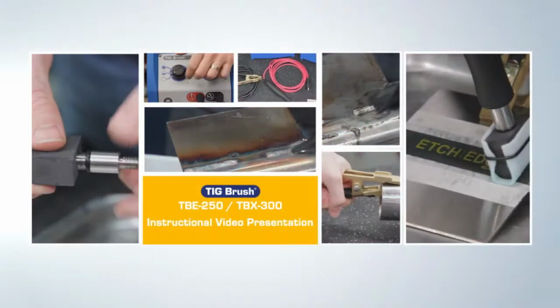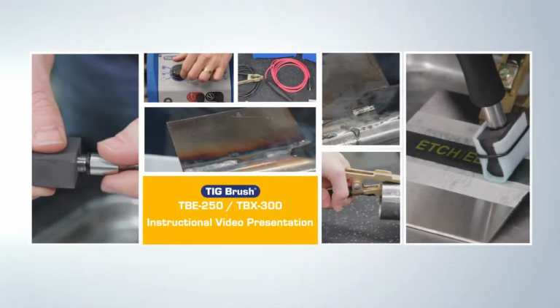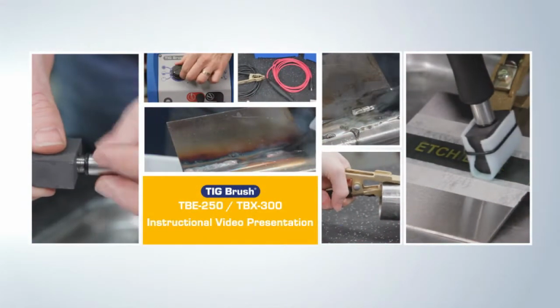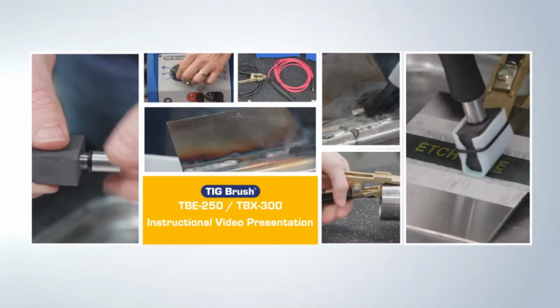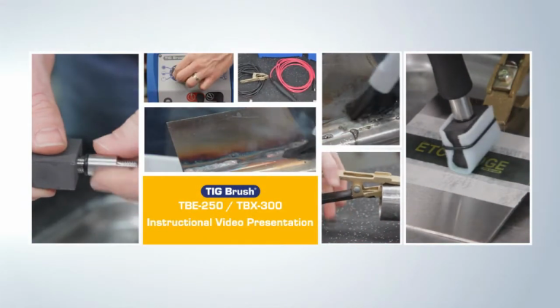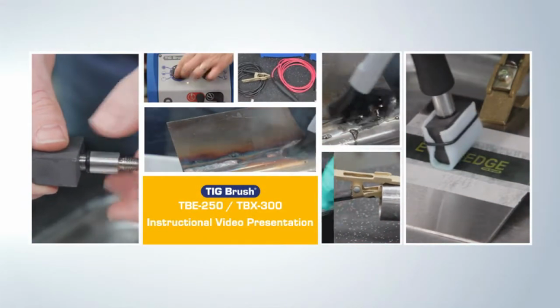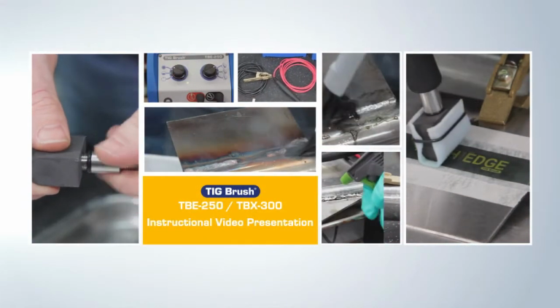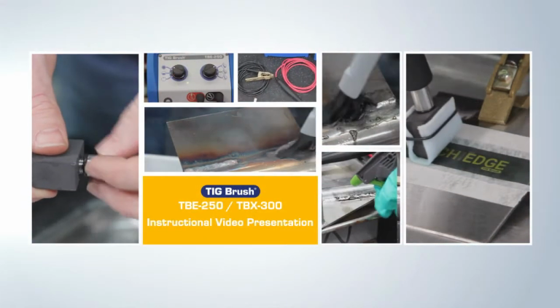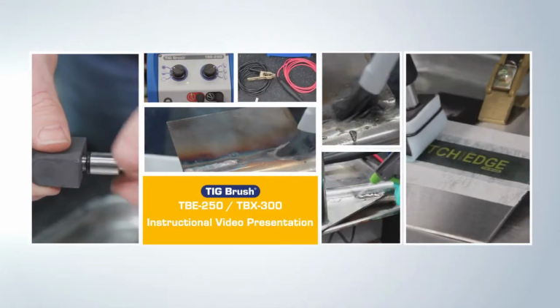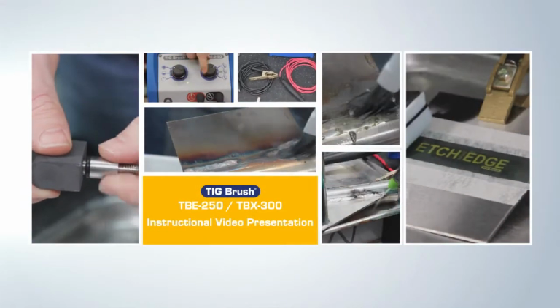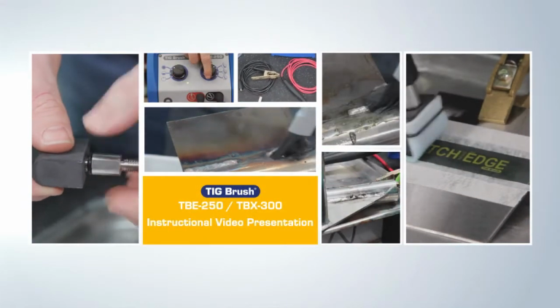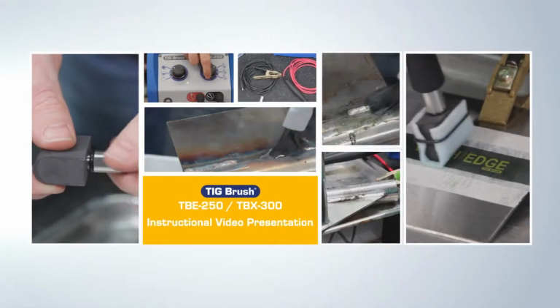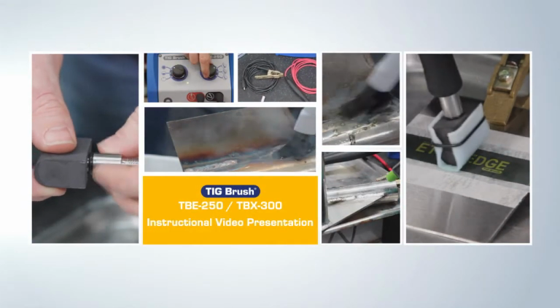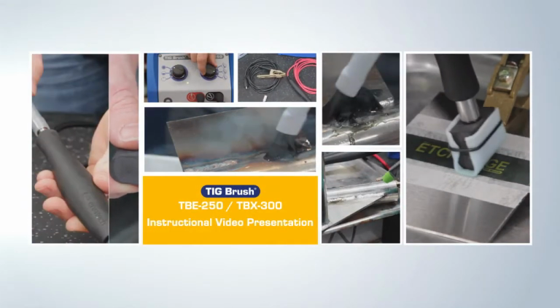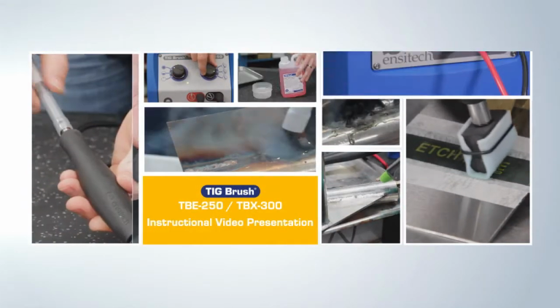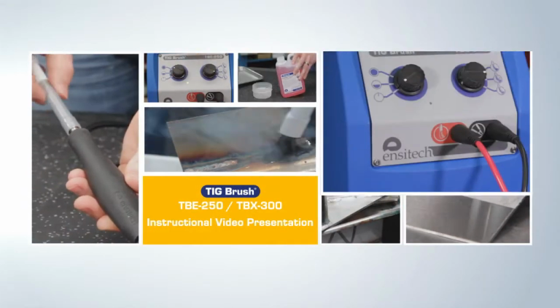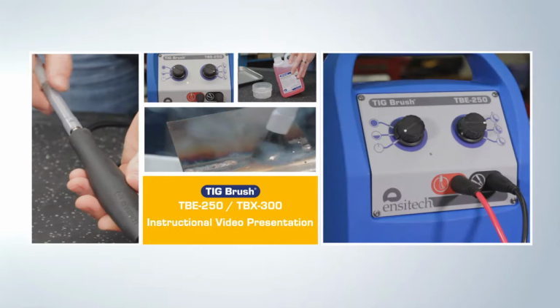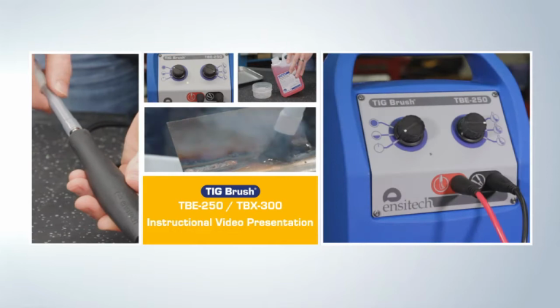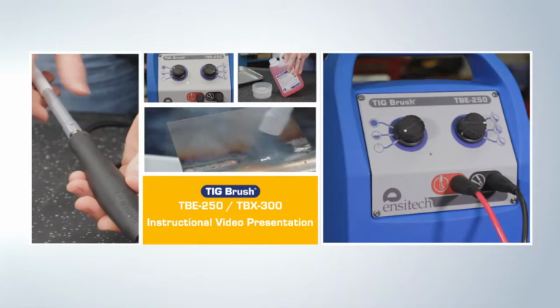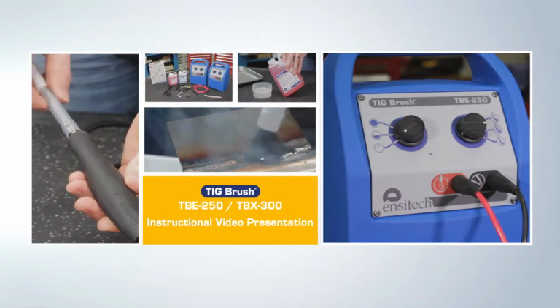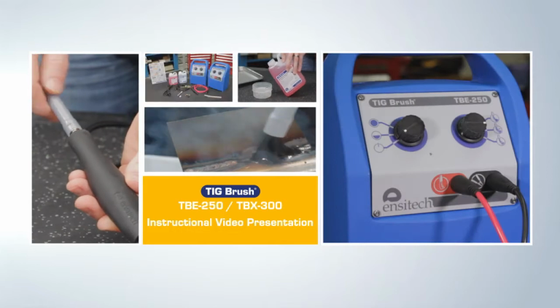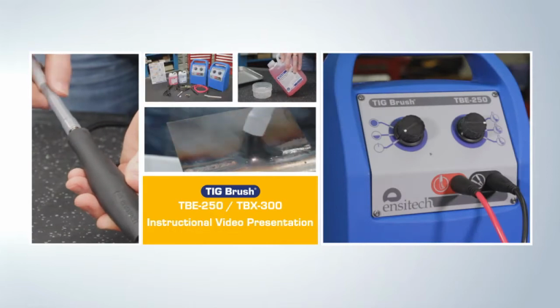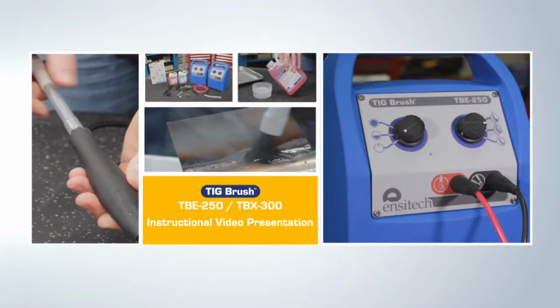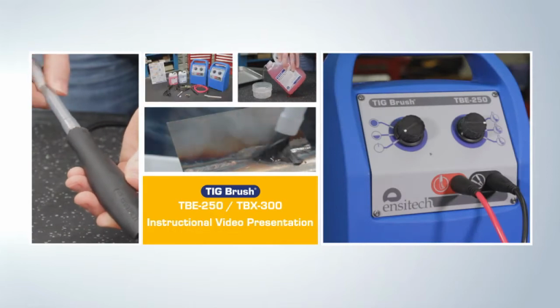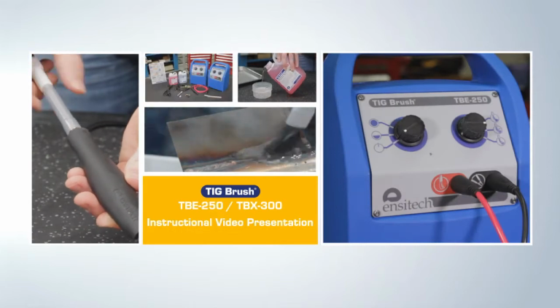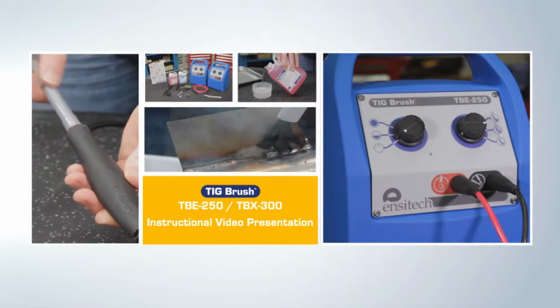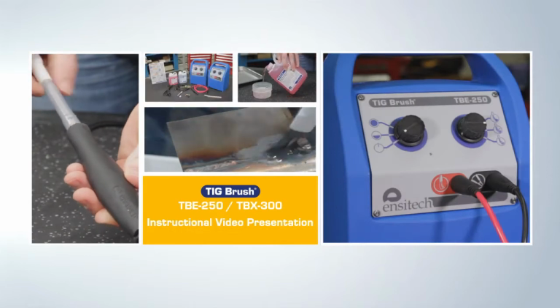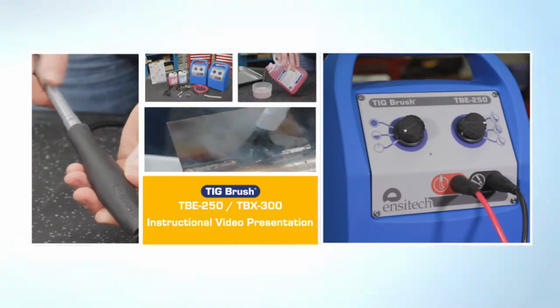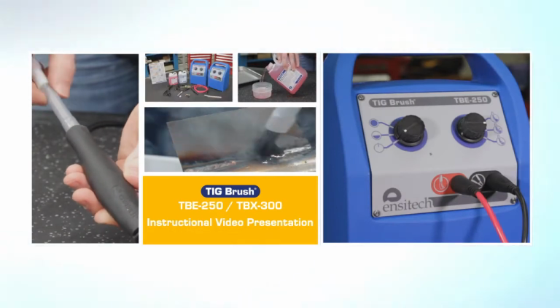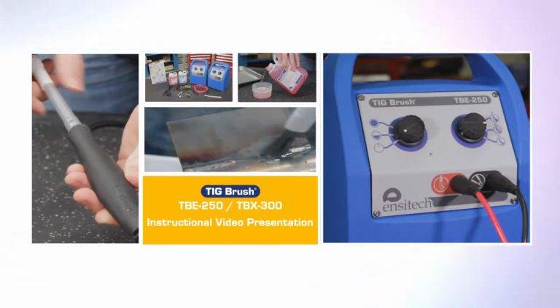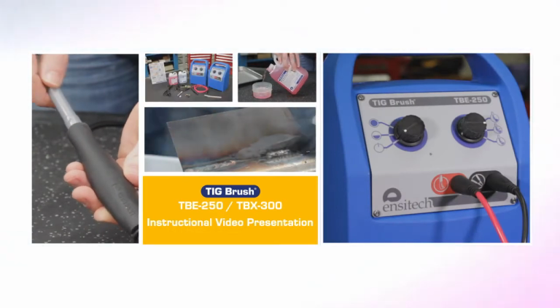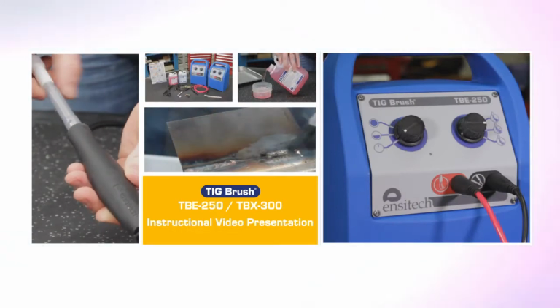Welcome to the TIGBrush TBE250 and TBX300 training video.